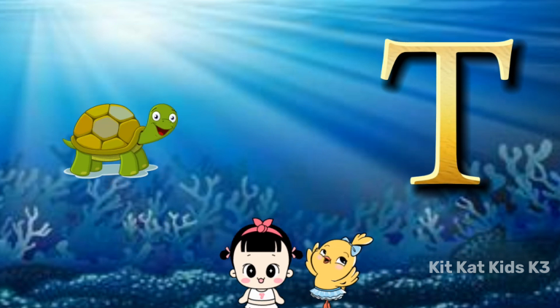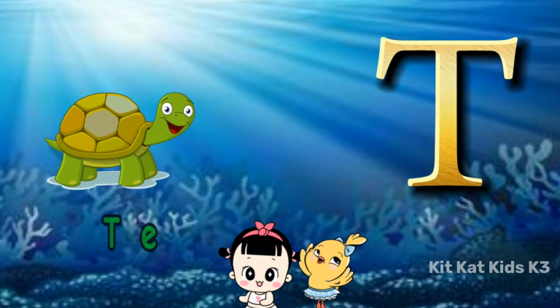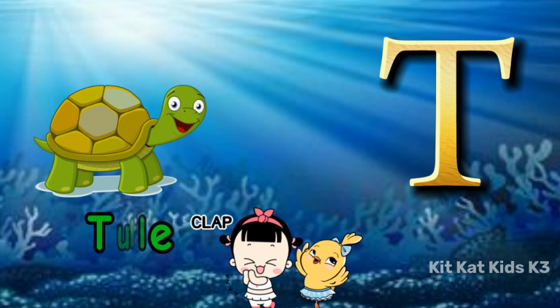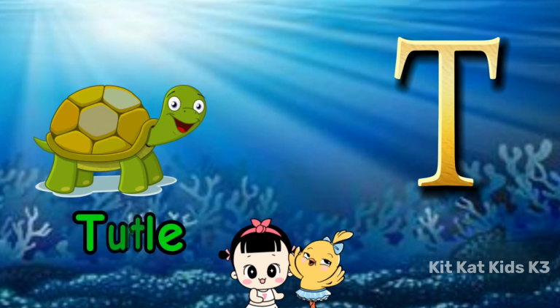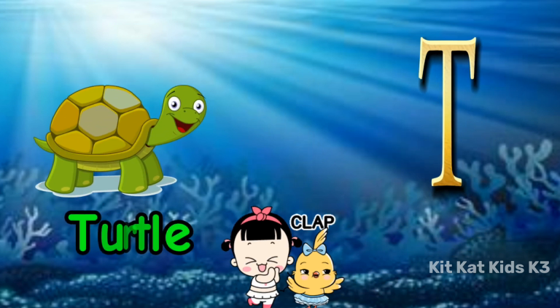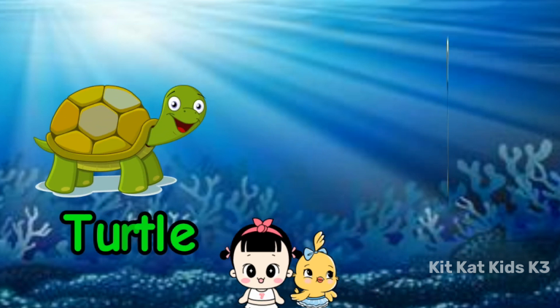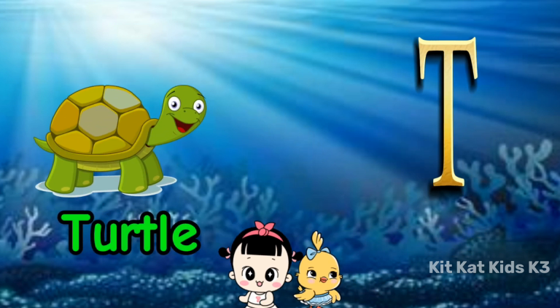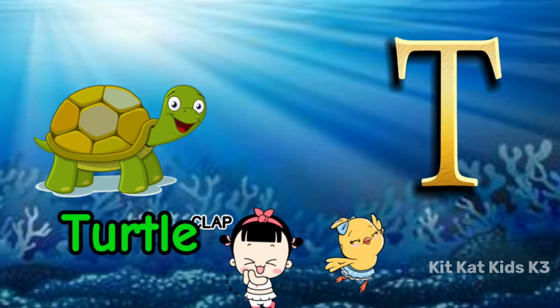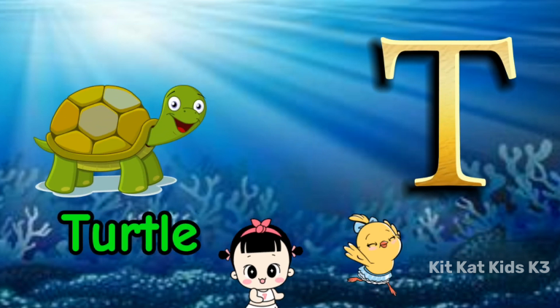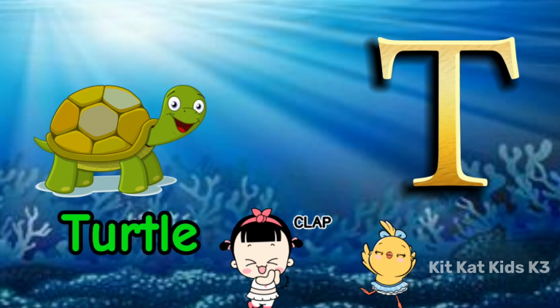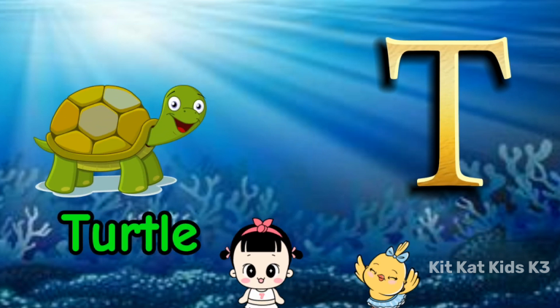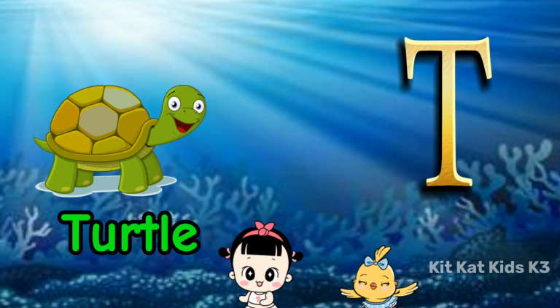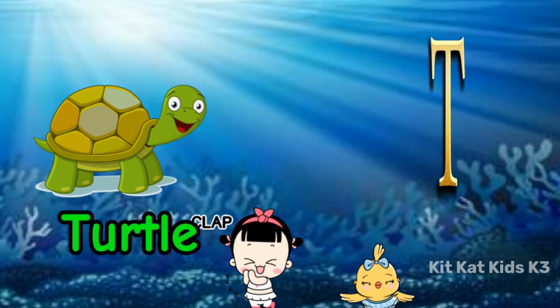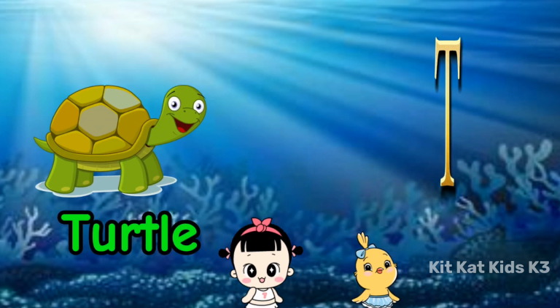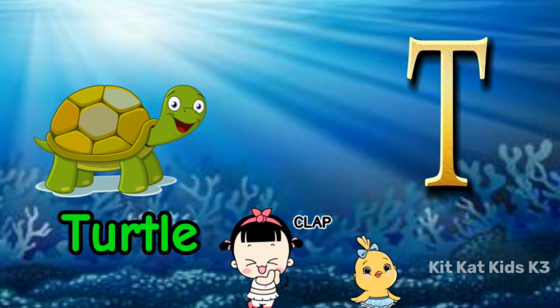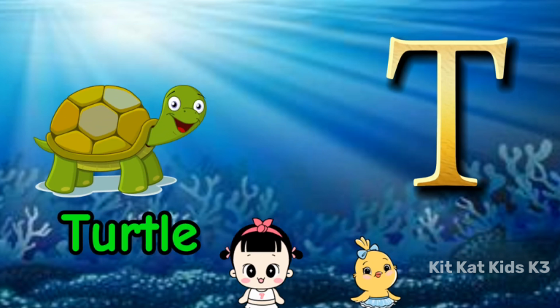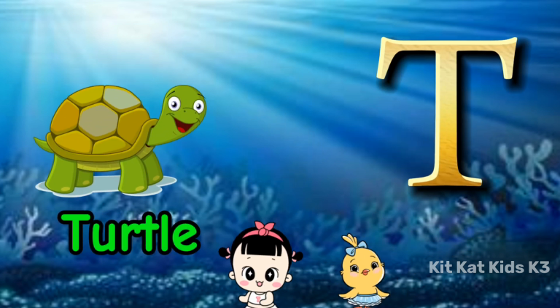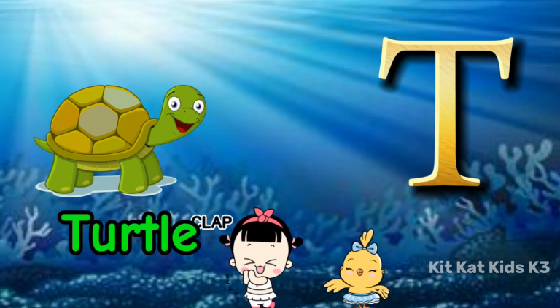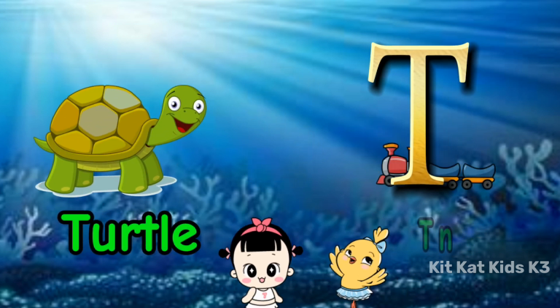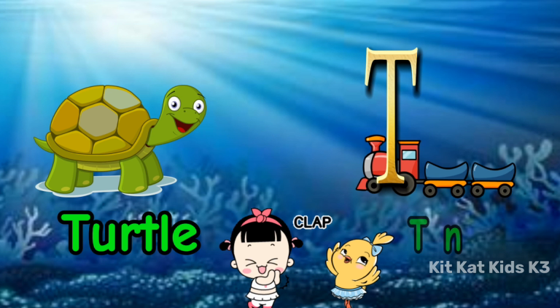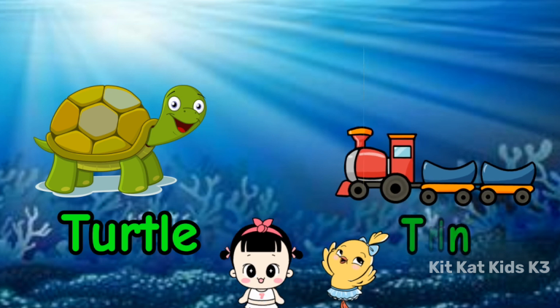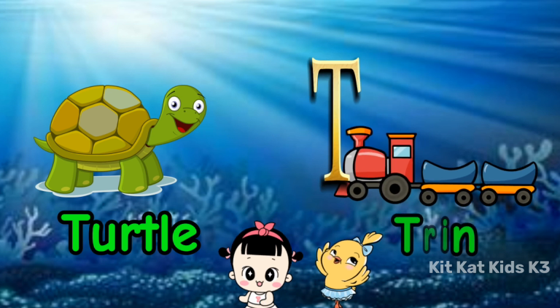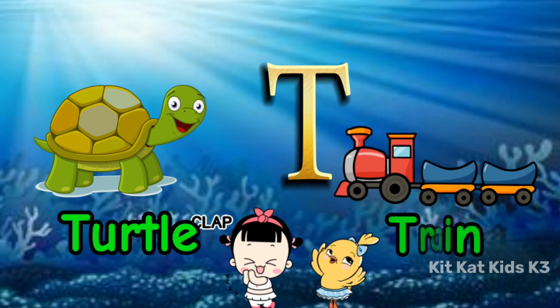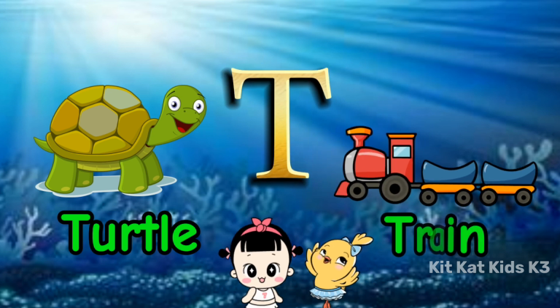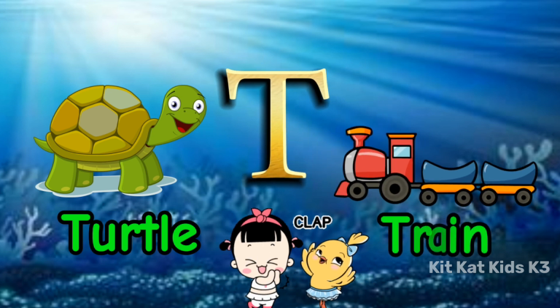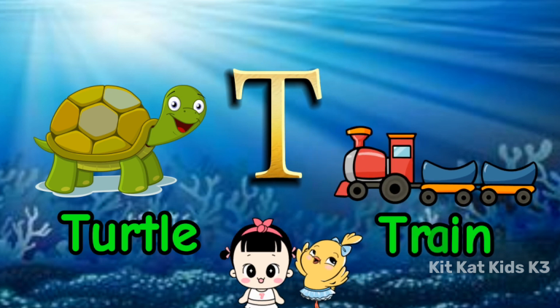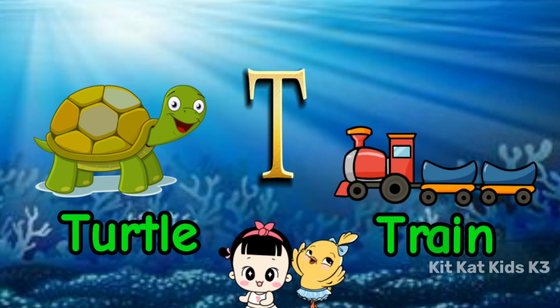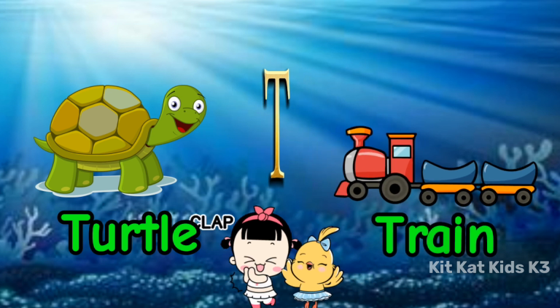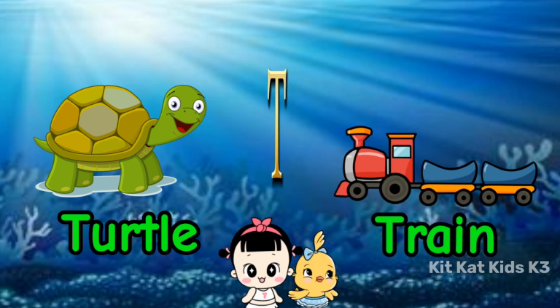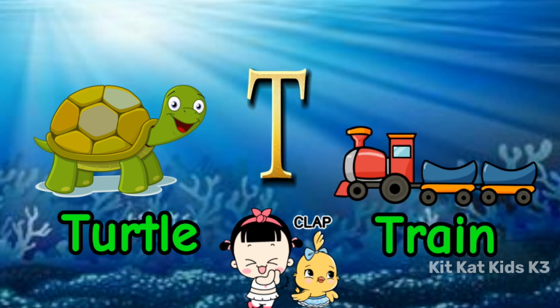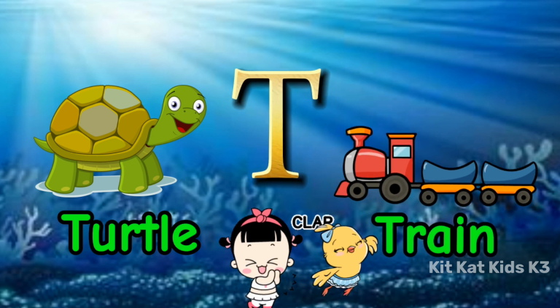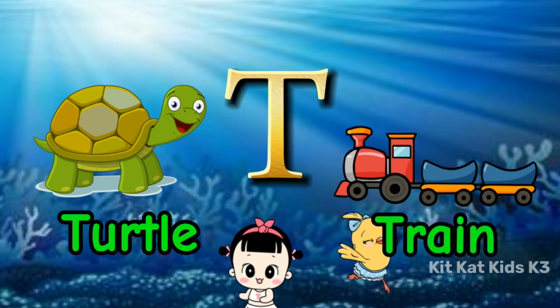T is for turtle, slow and steady. T is for train, always ready.